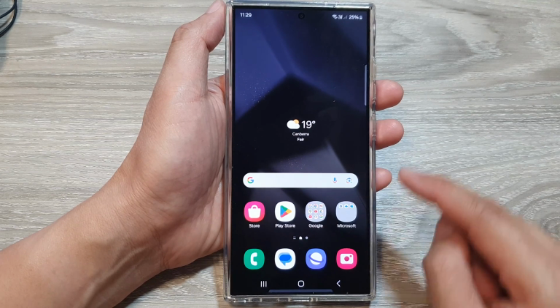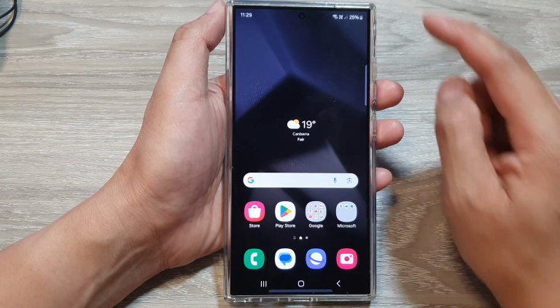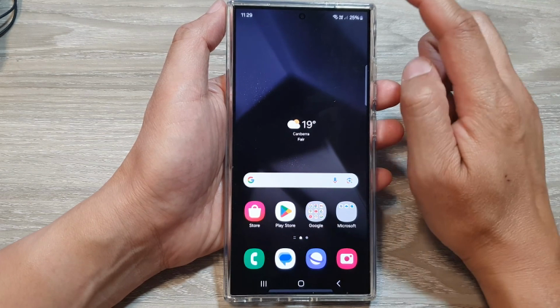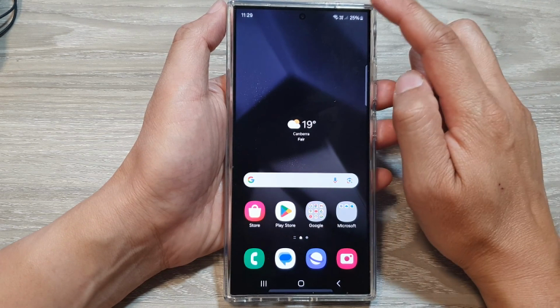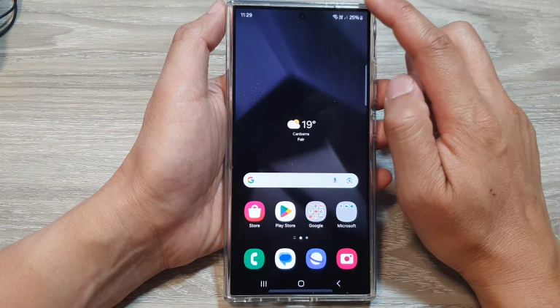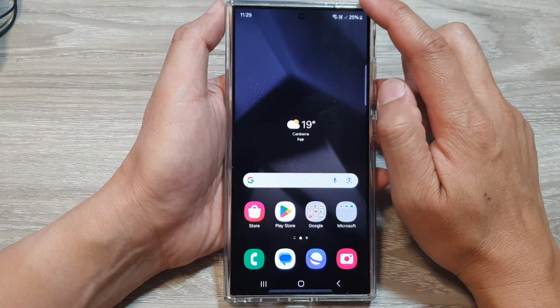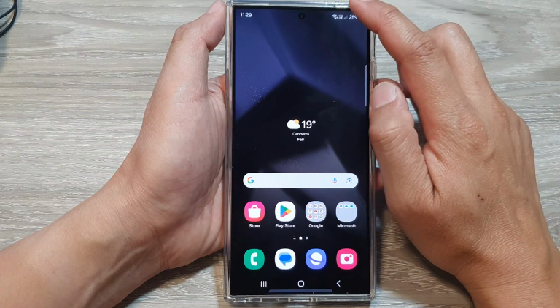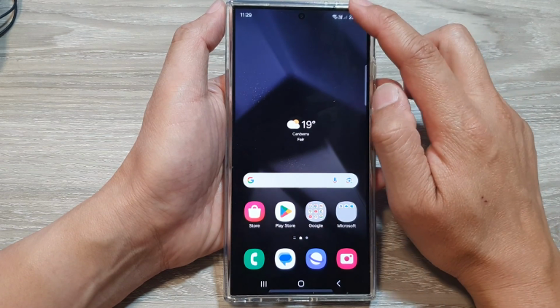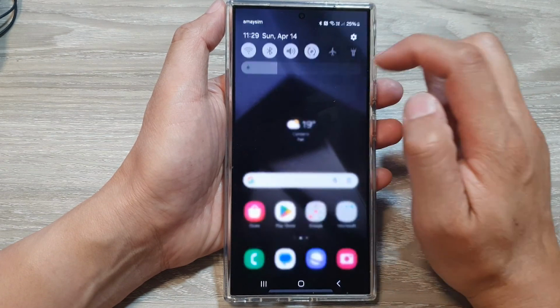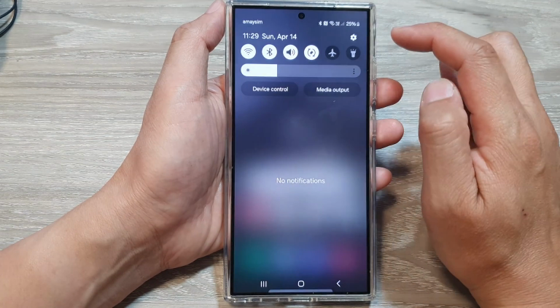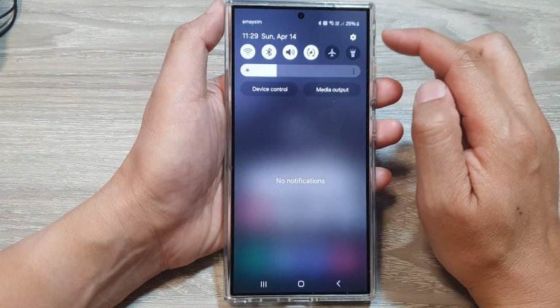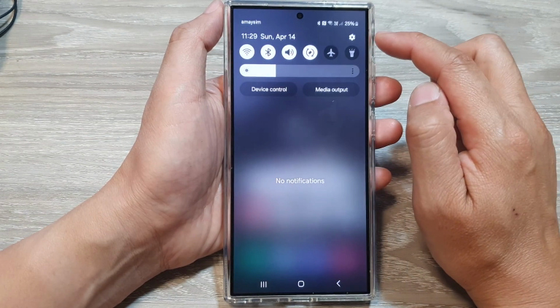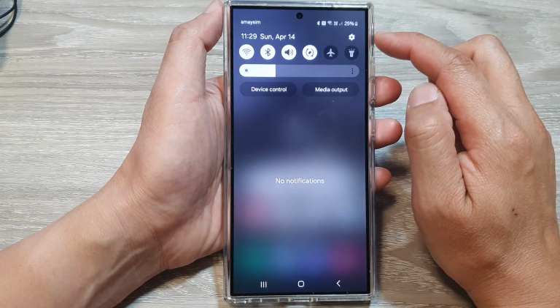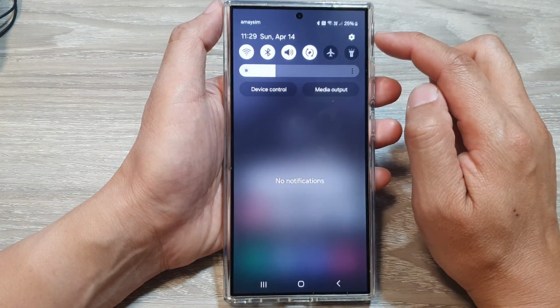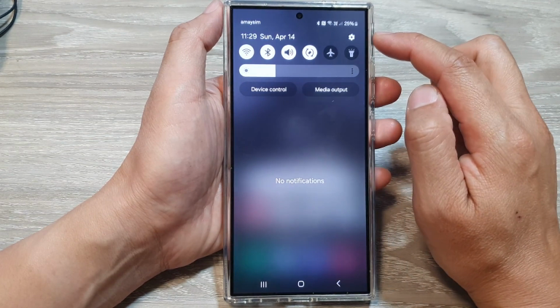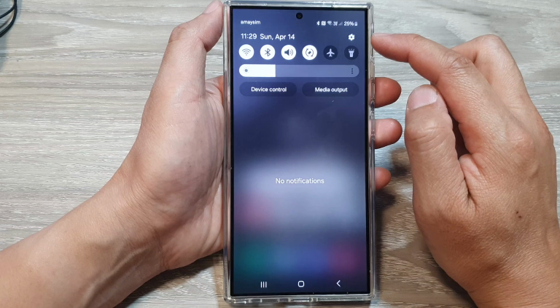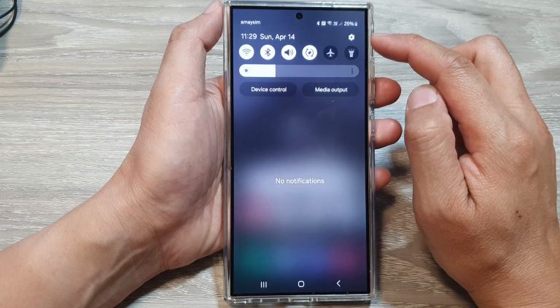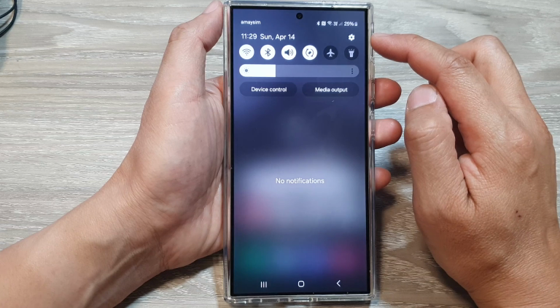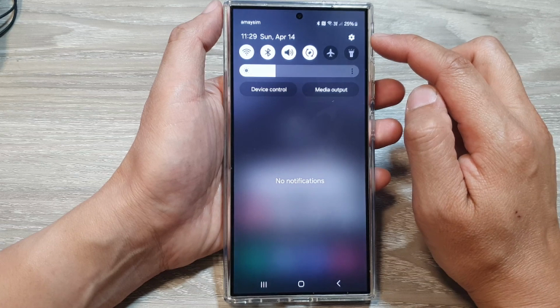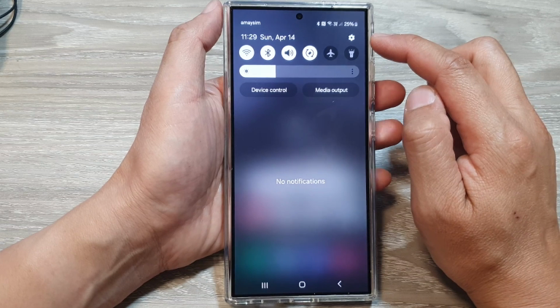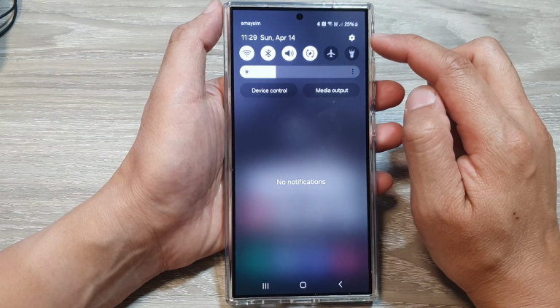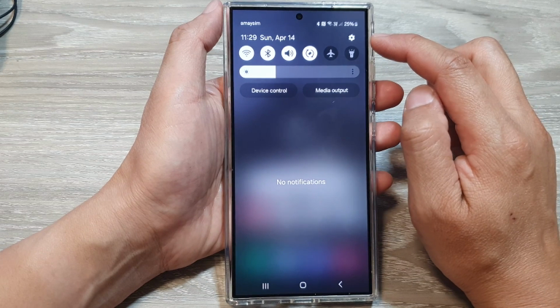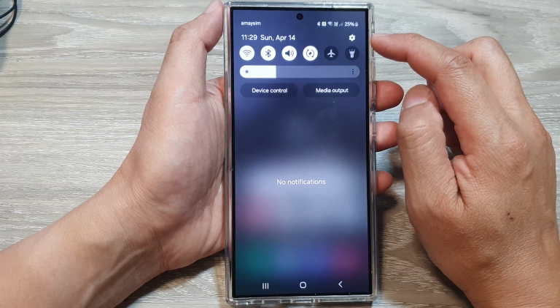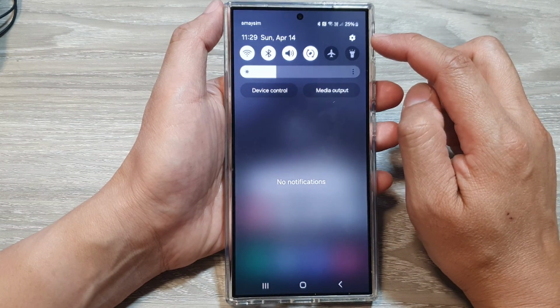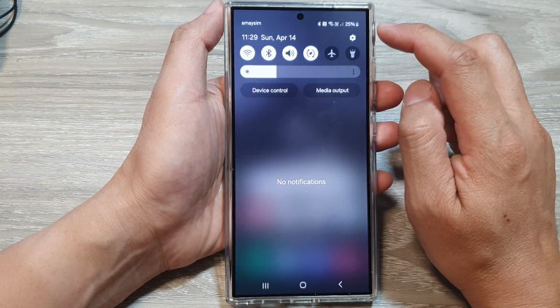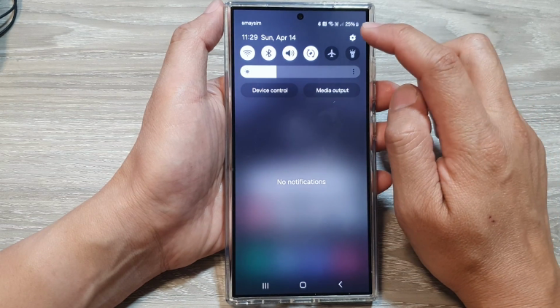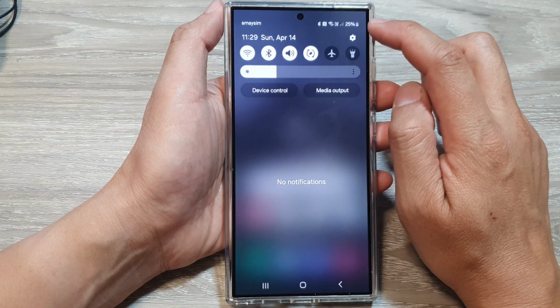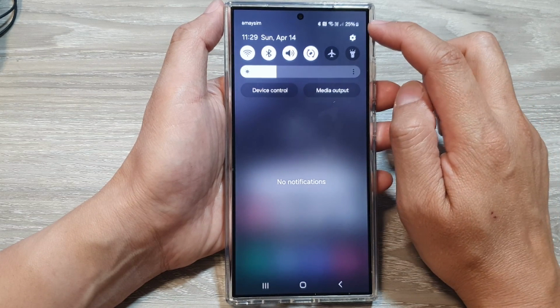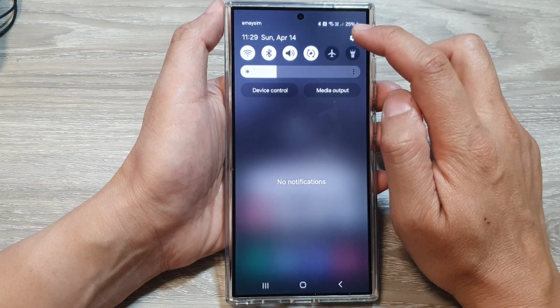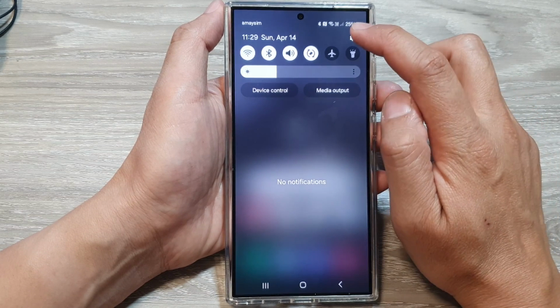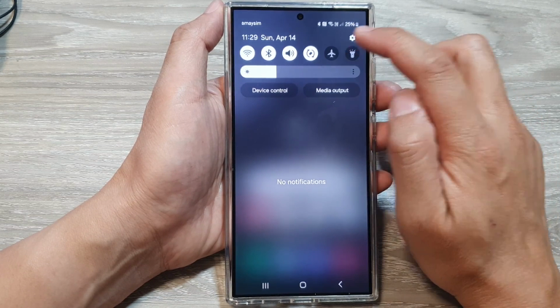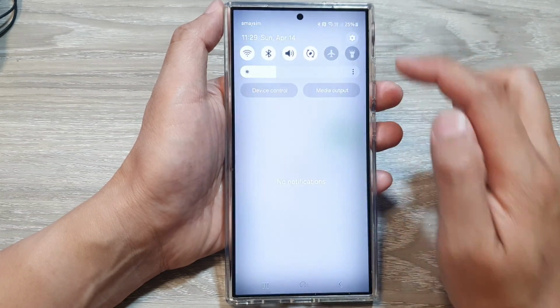Then on the home screen, swipe down at the top to open up quick settings. In here, tap on the settings icon.